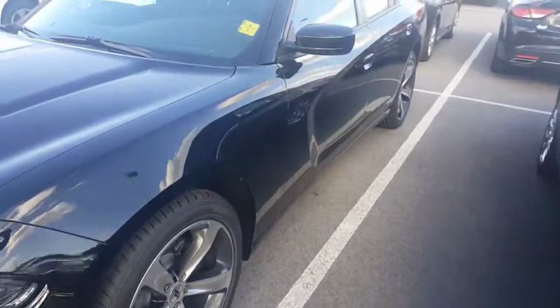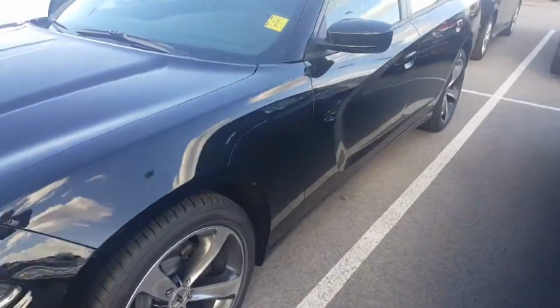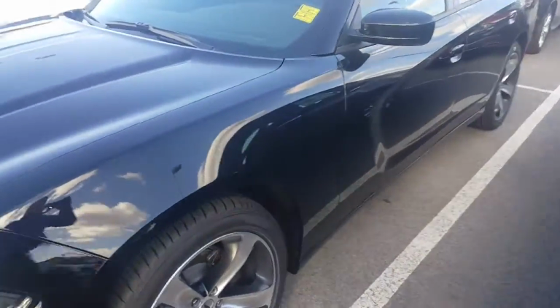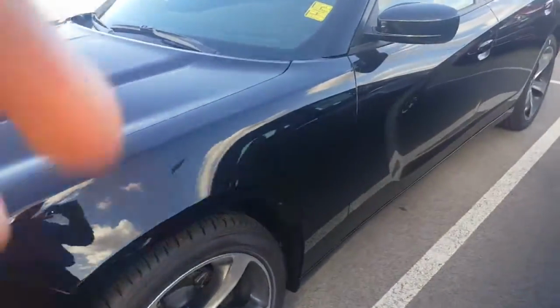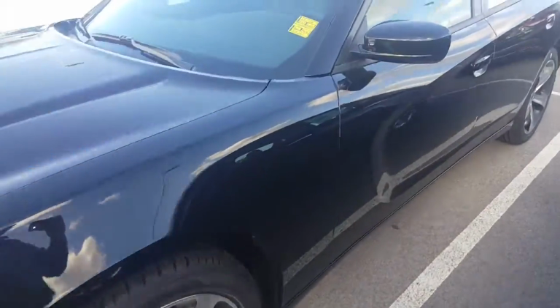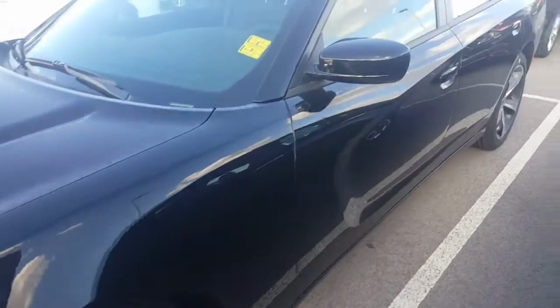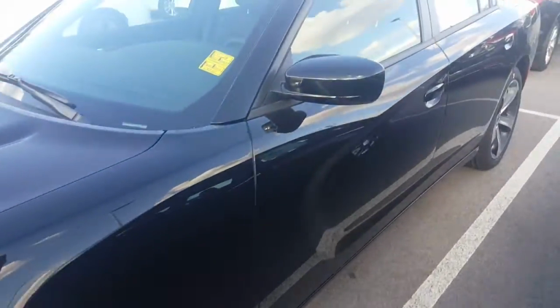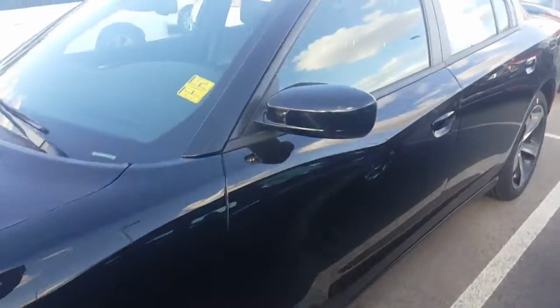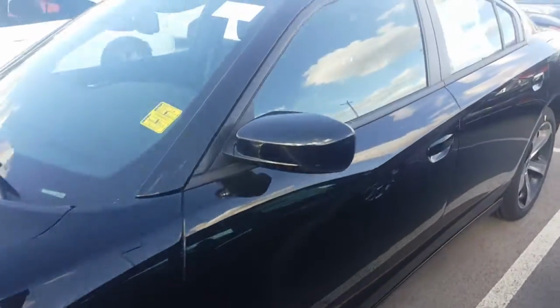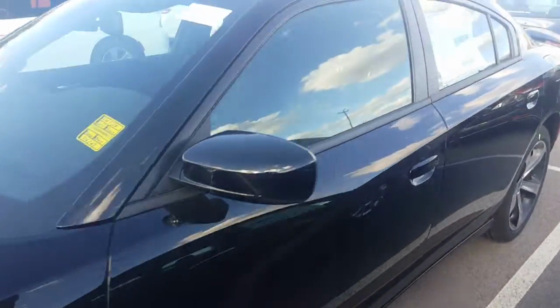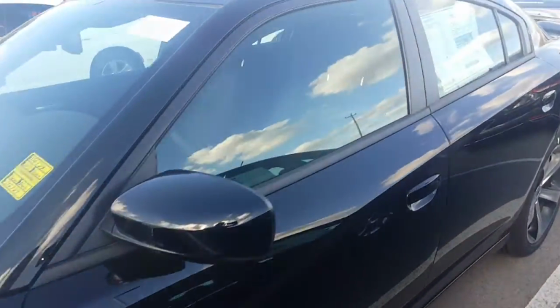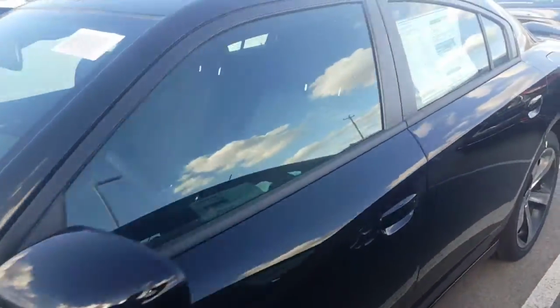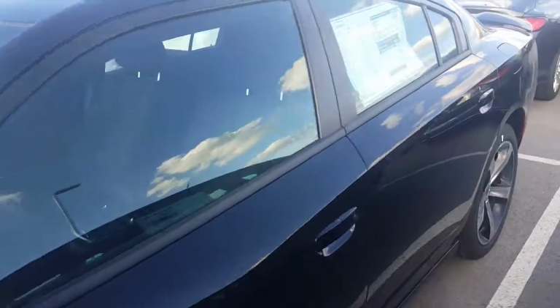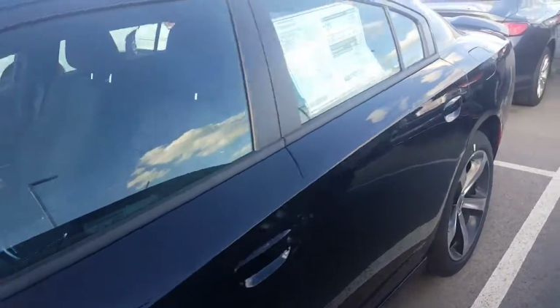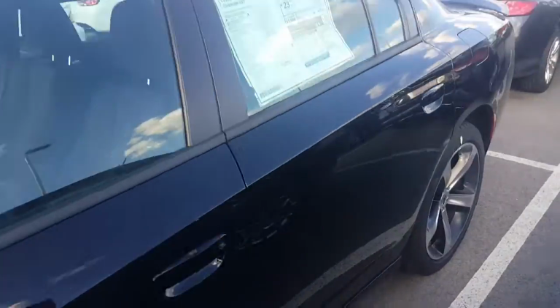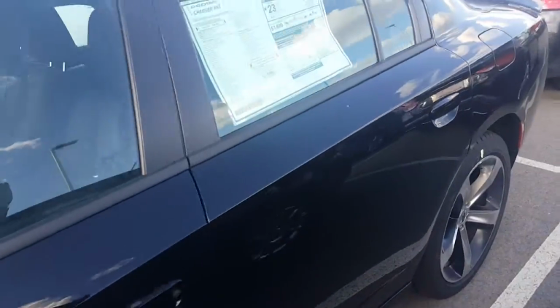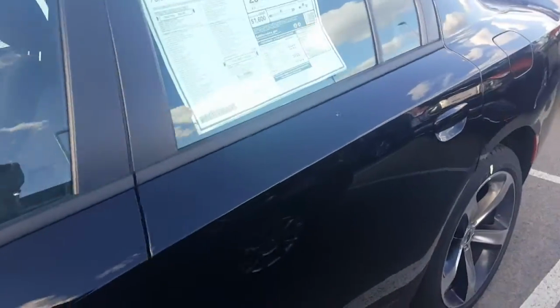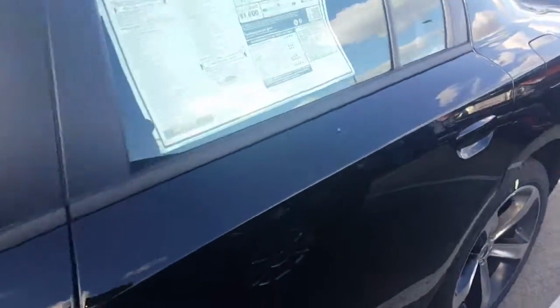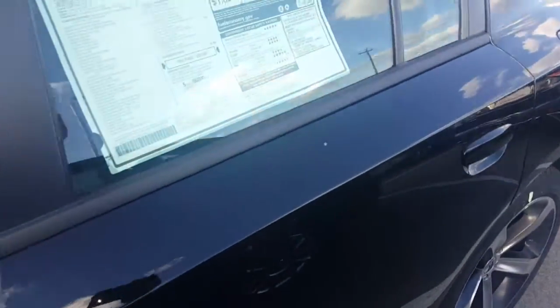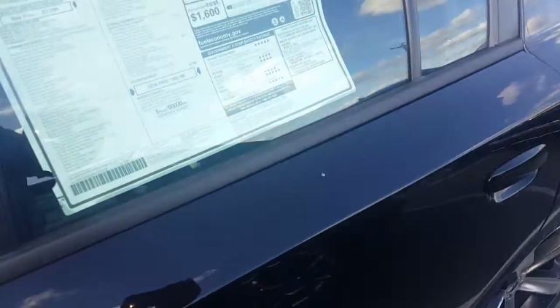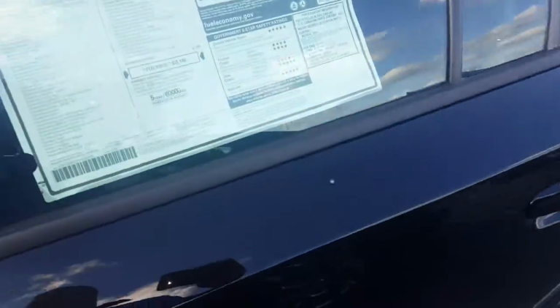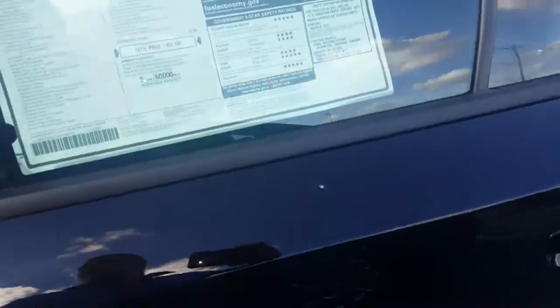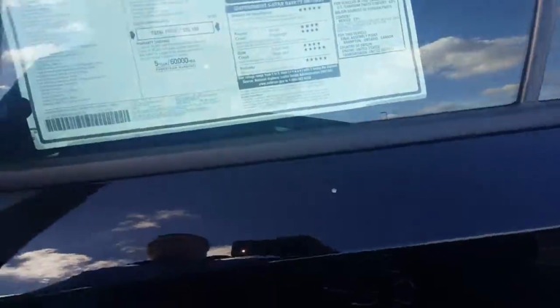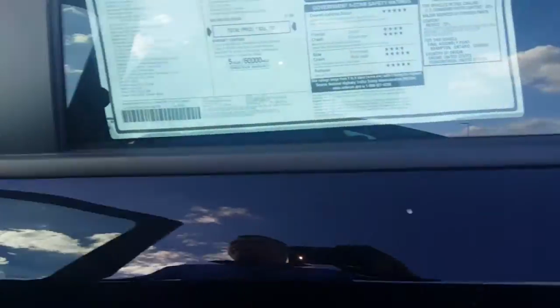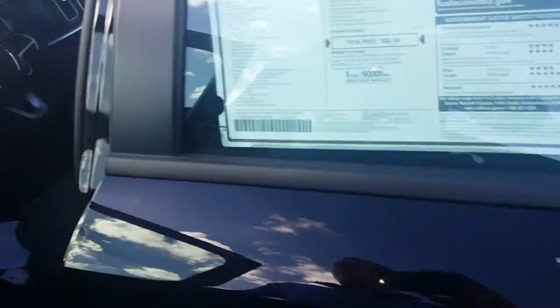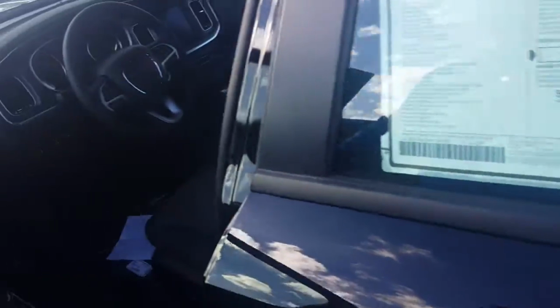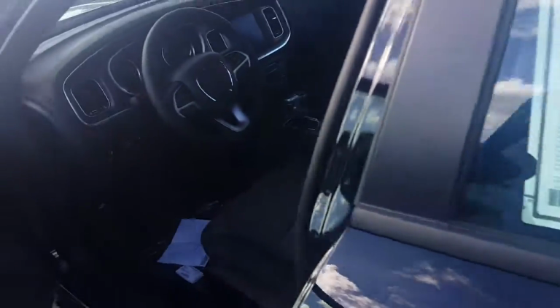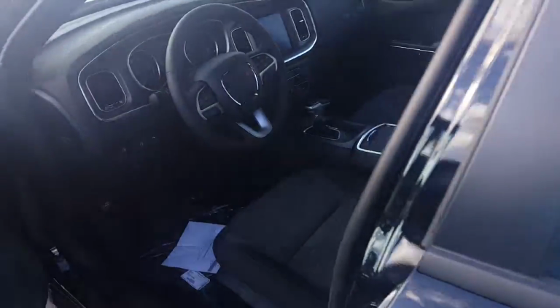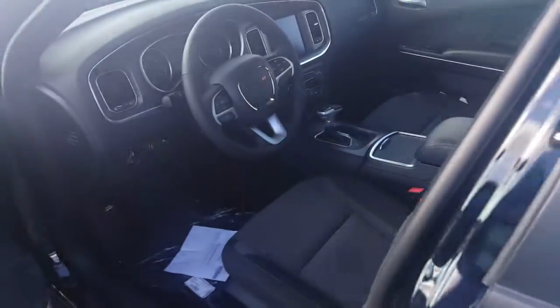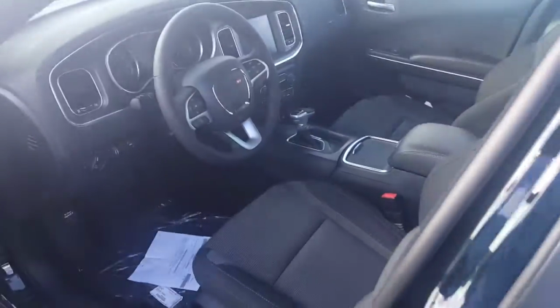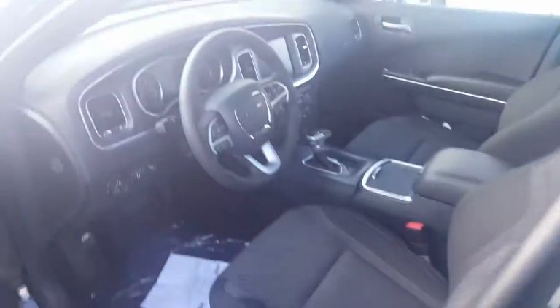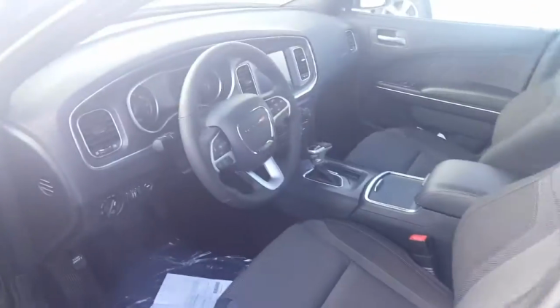You can get them in your 3.6 liter Pentastar V6 option. You can also get them in your 5.7 liter Hemi.